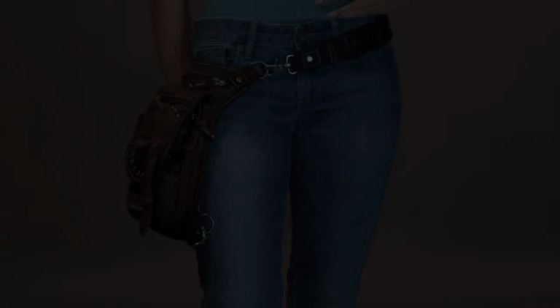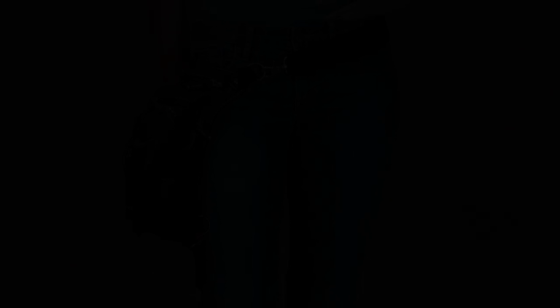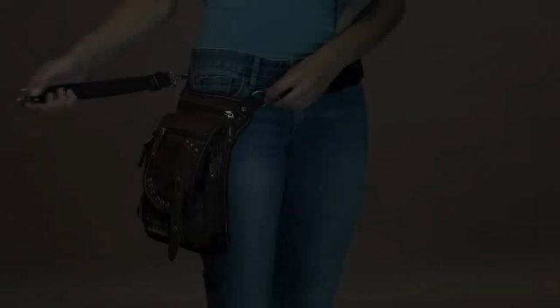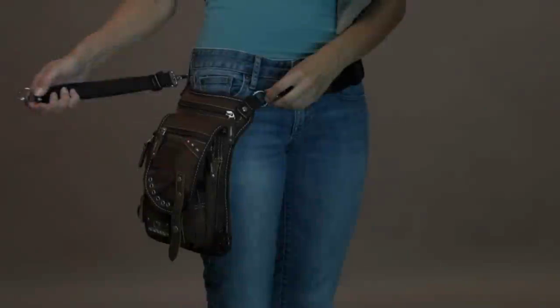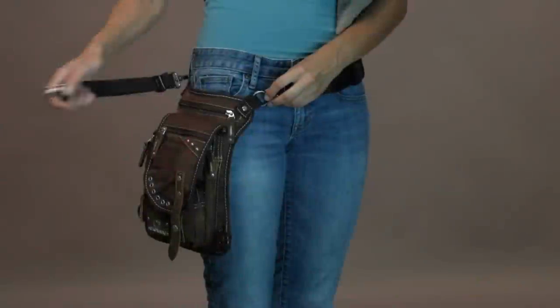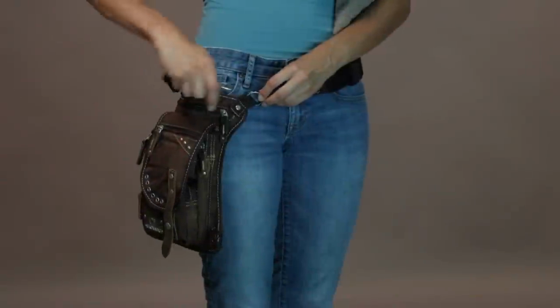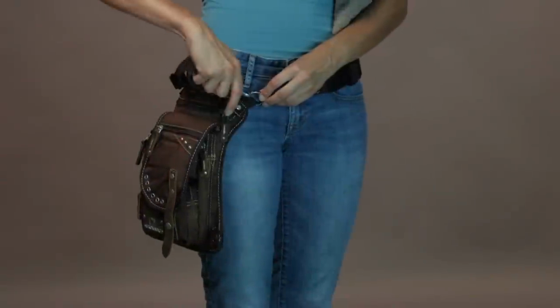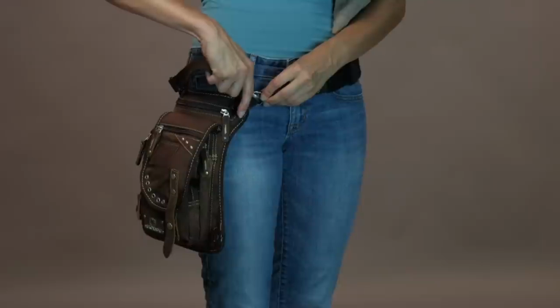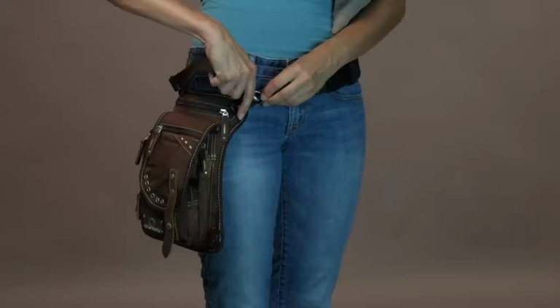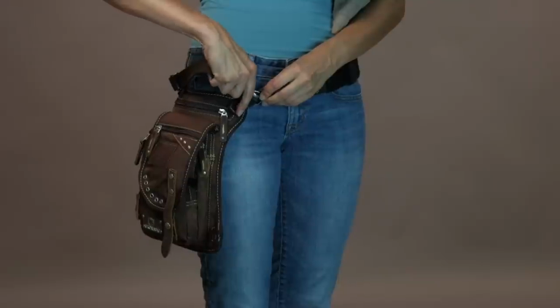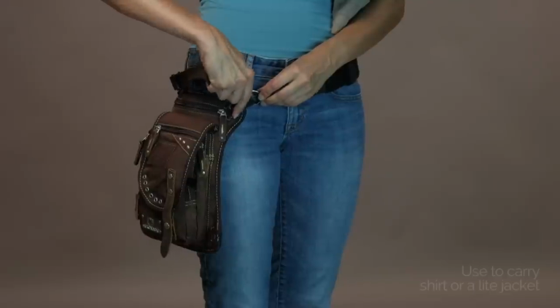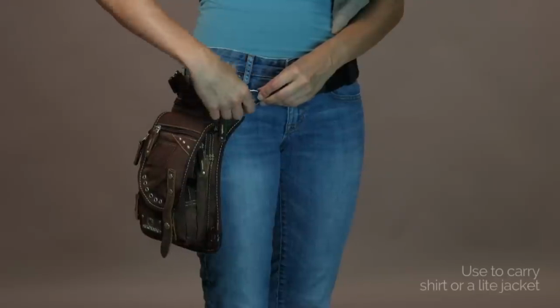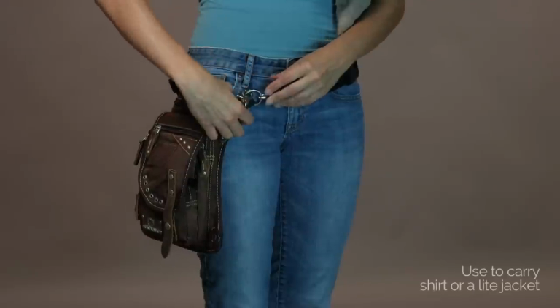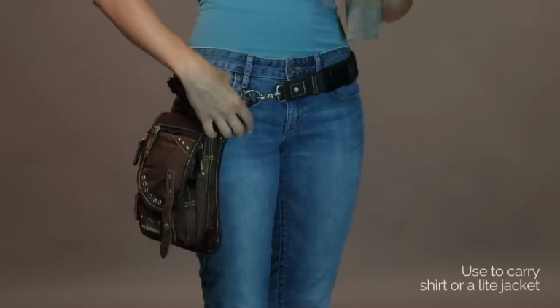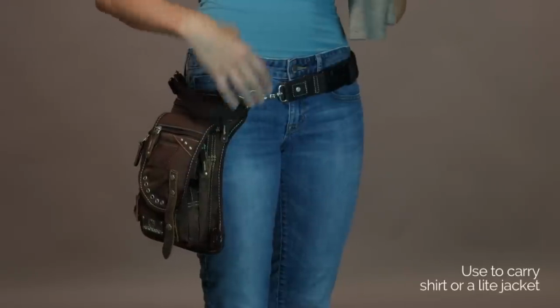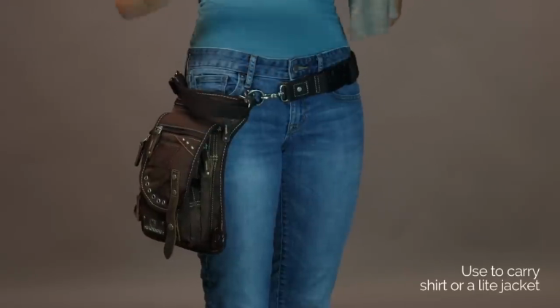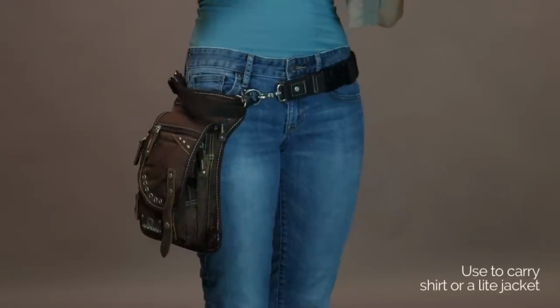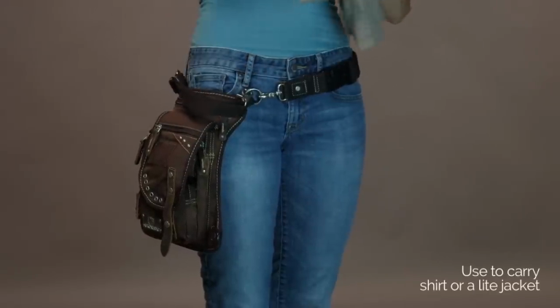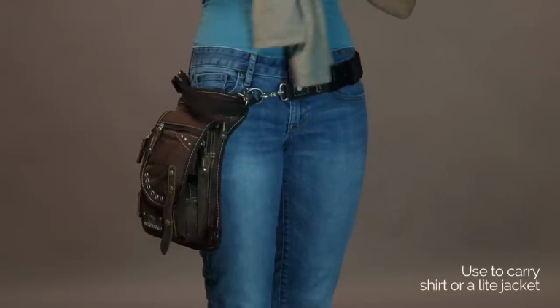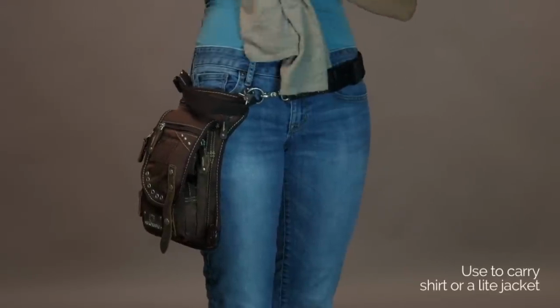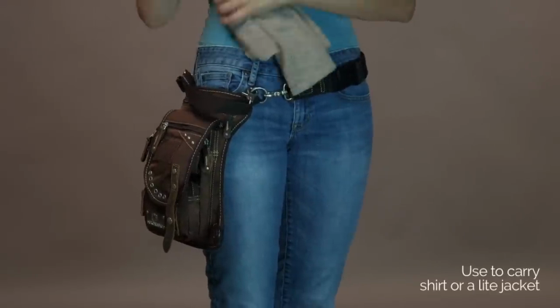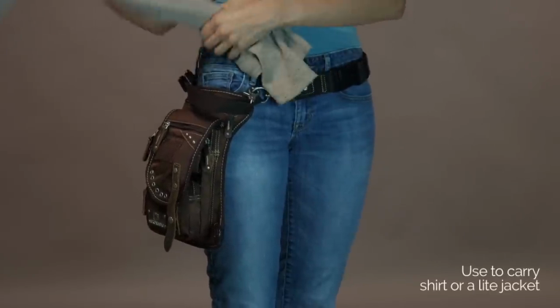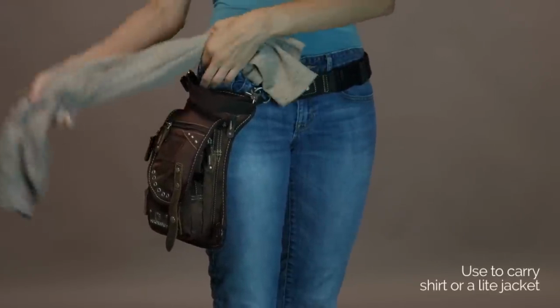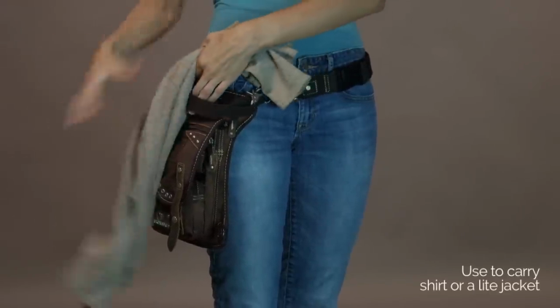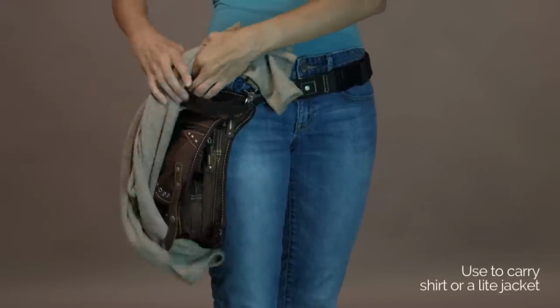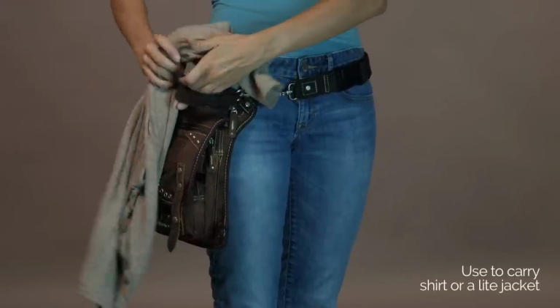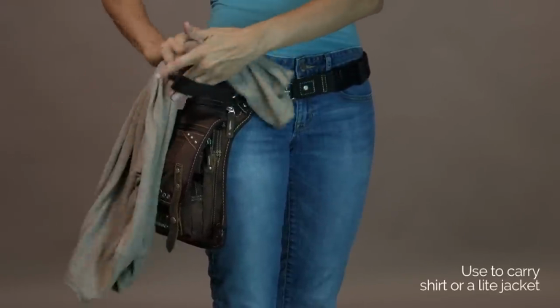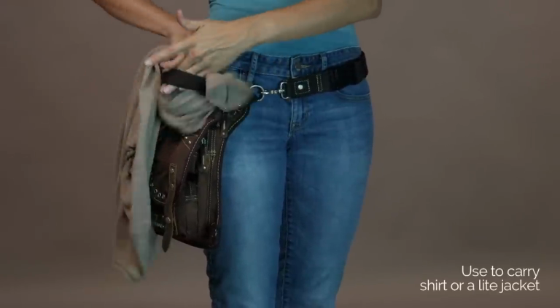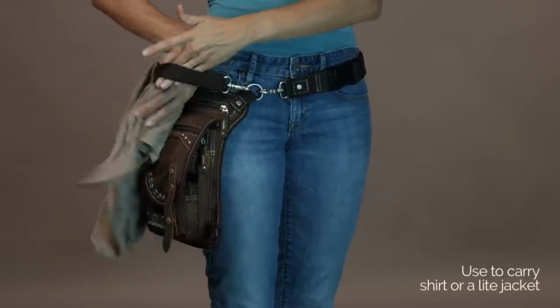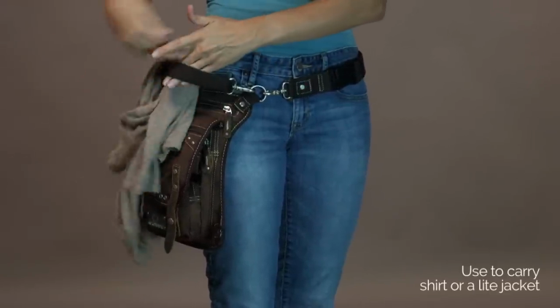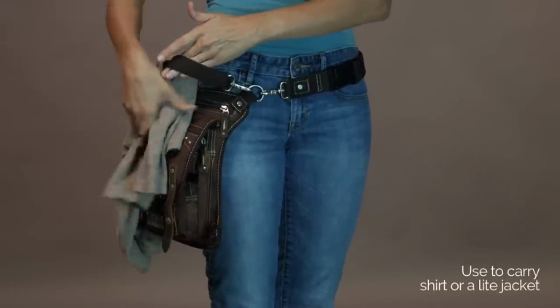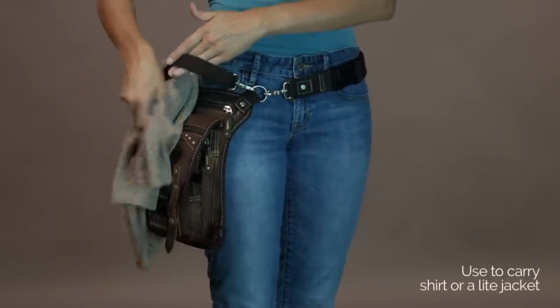You can also attach to the two D-rings on the top front of the bag. This can be used for carrying along a shirt or light jacket.